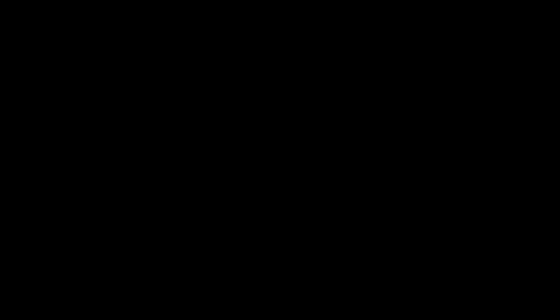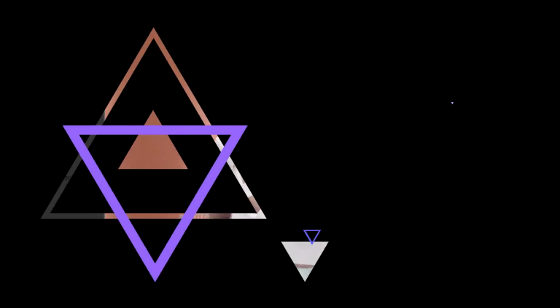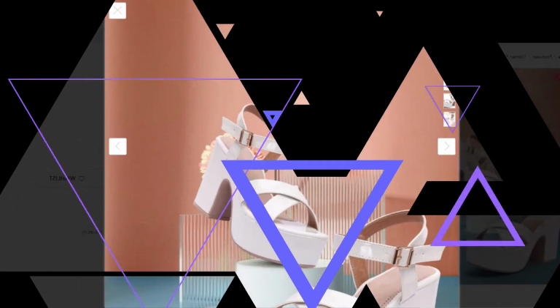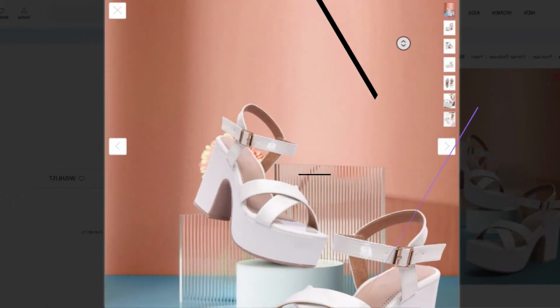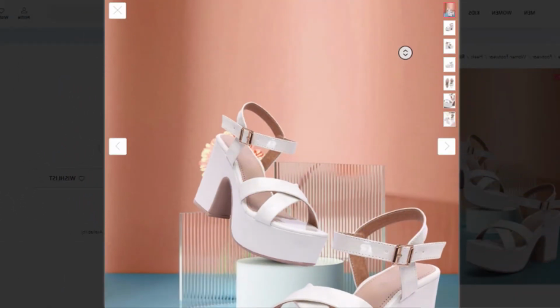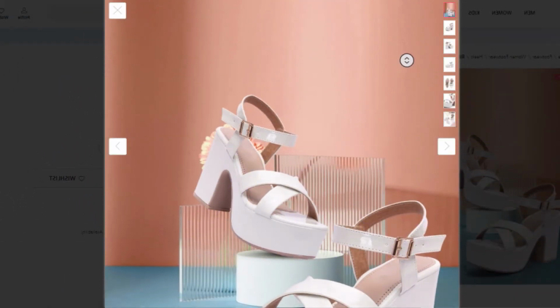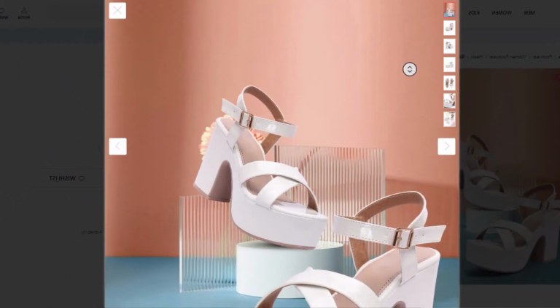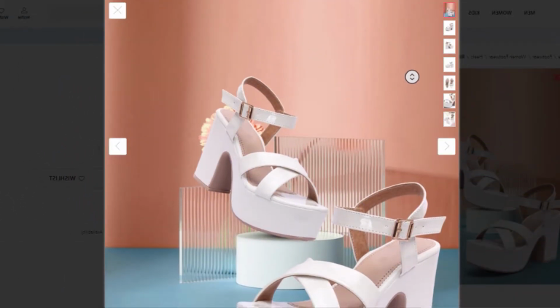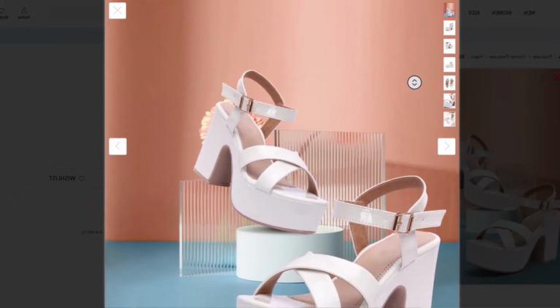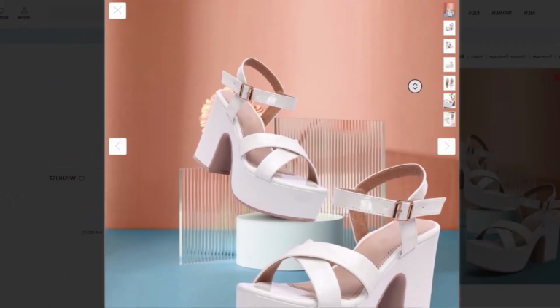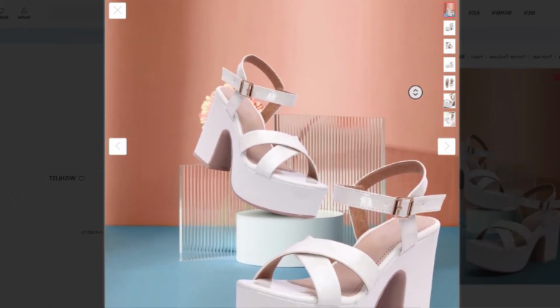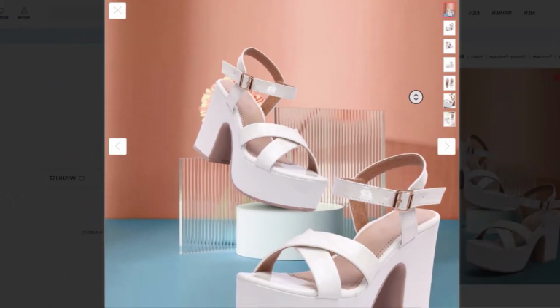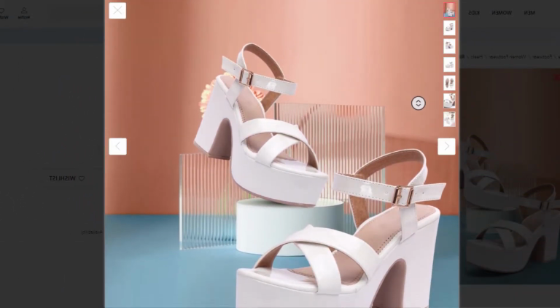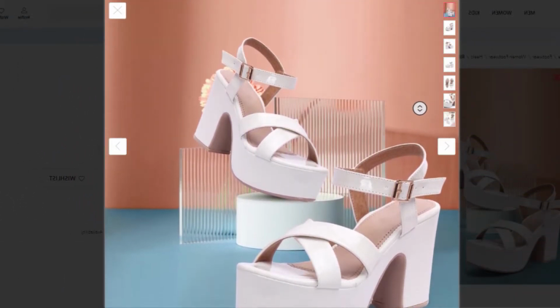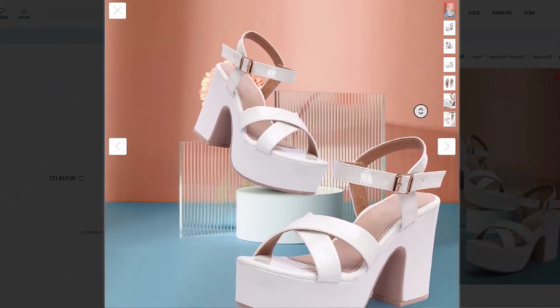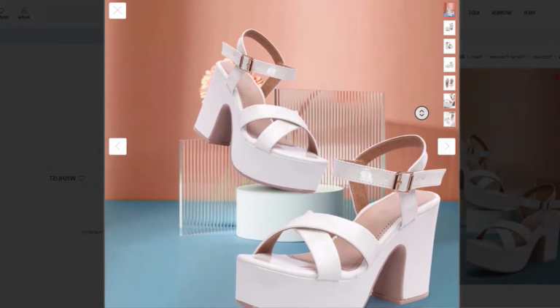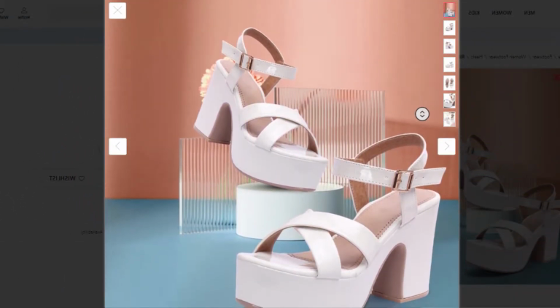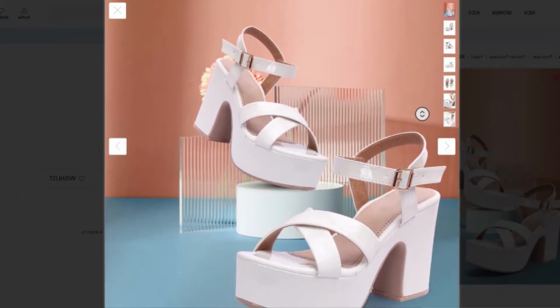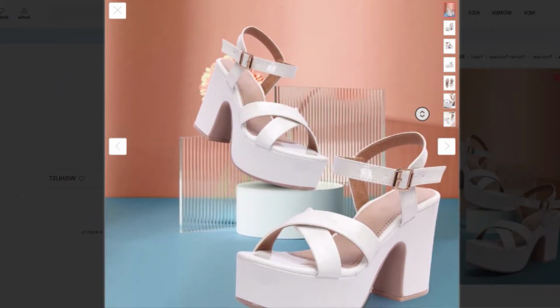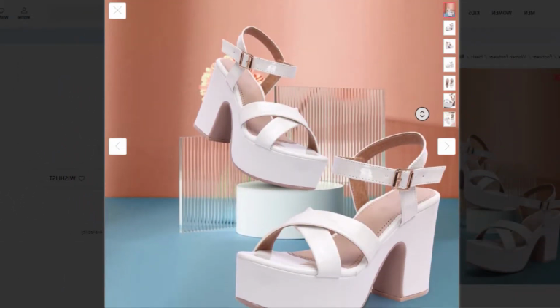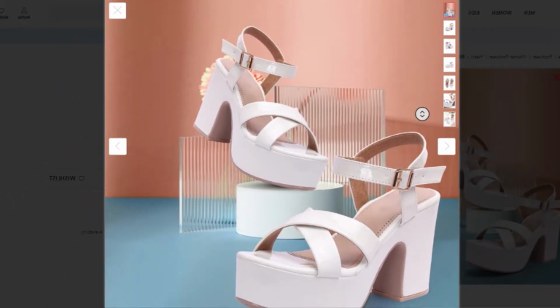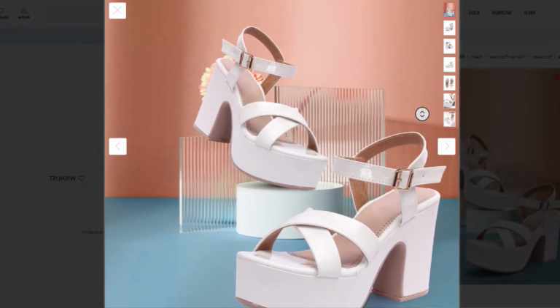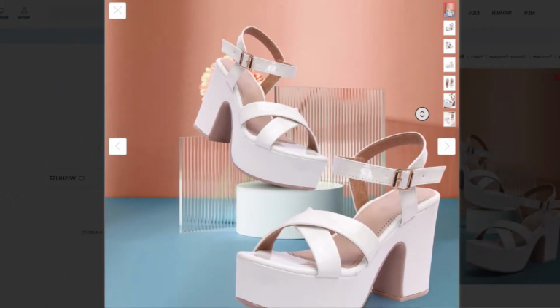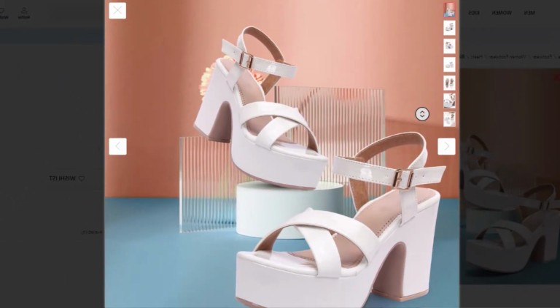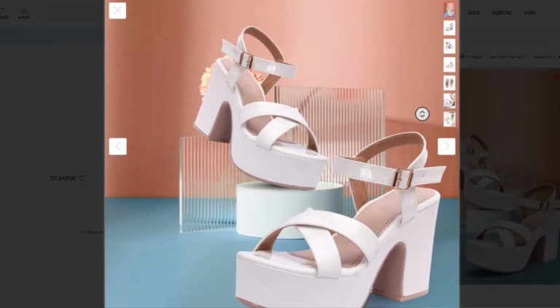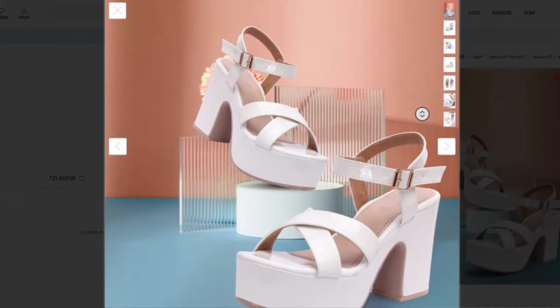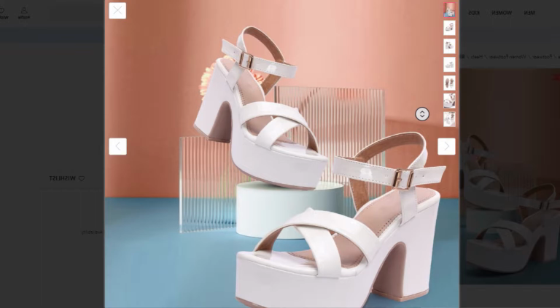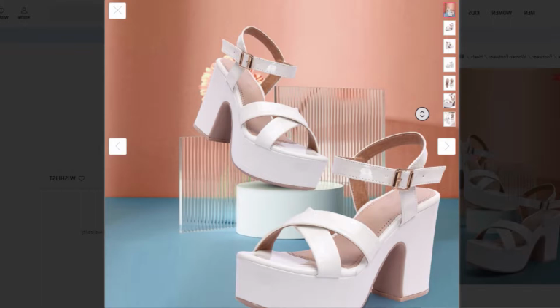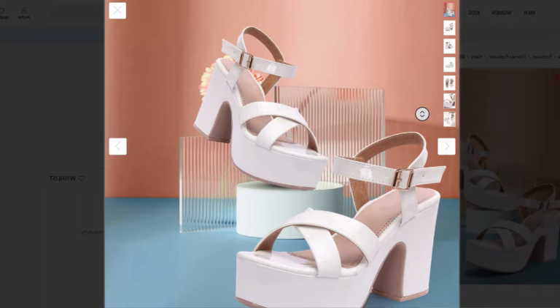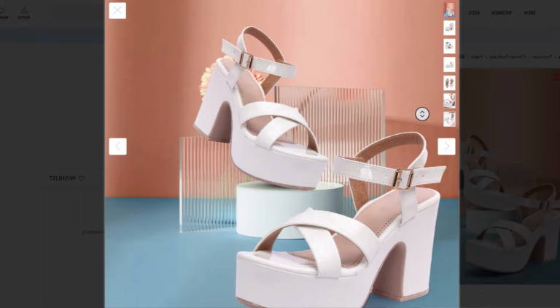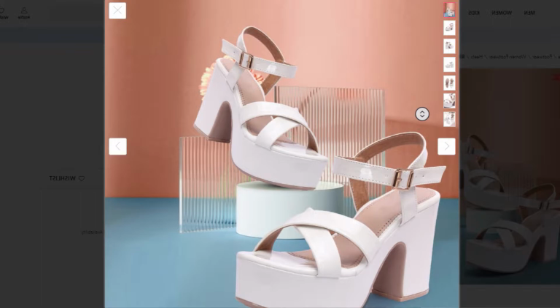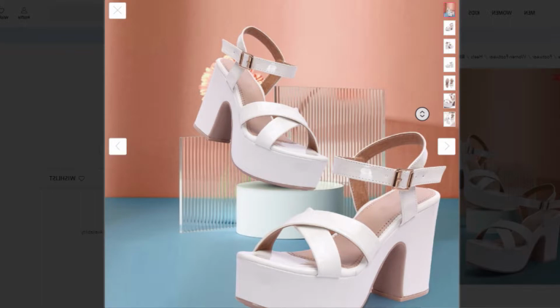Hey girls, the first brand I am introducing in this video is Rindas.